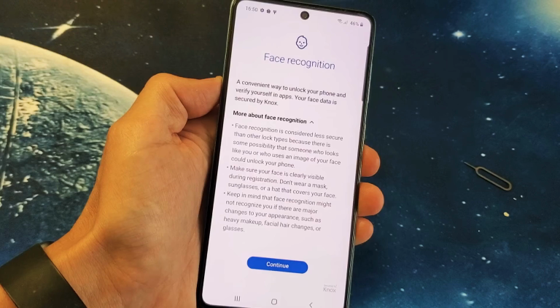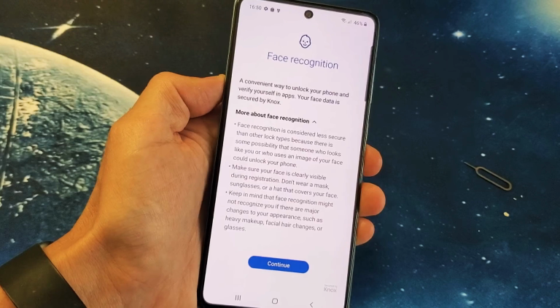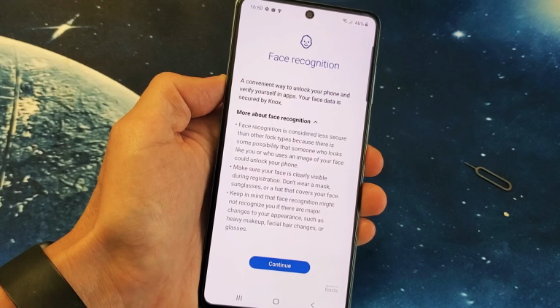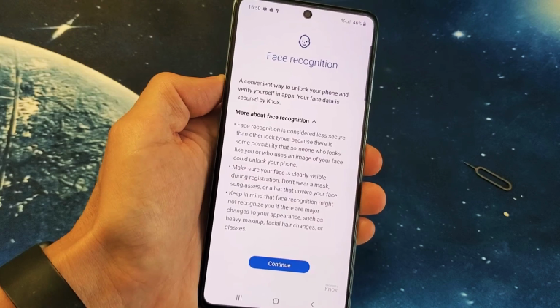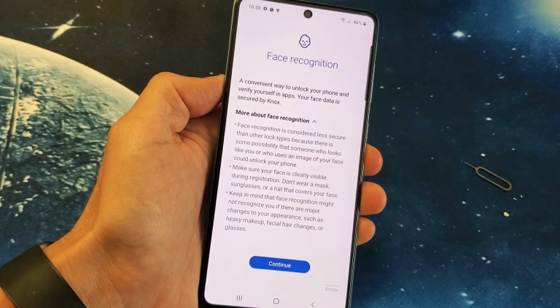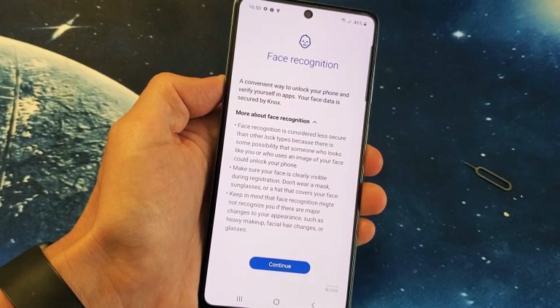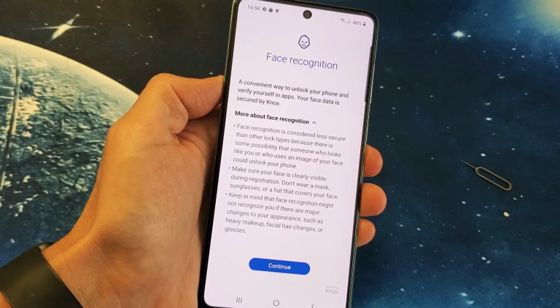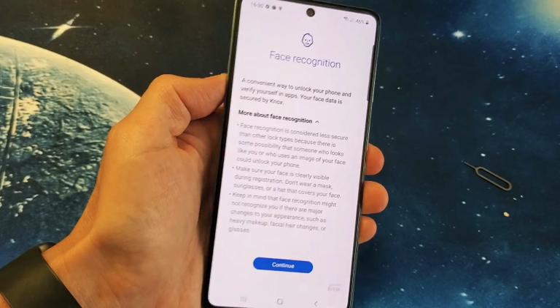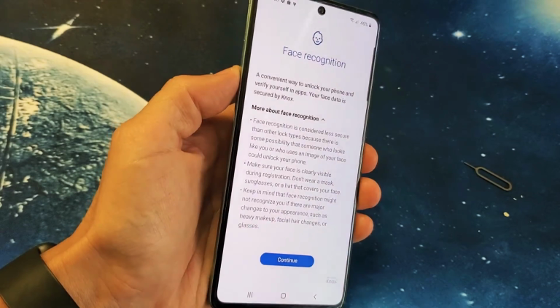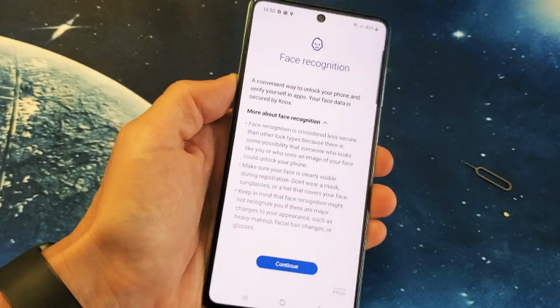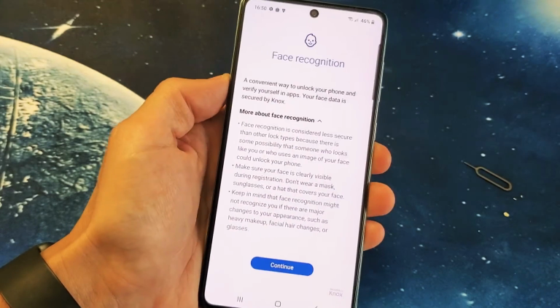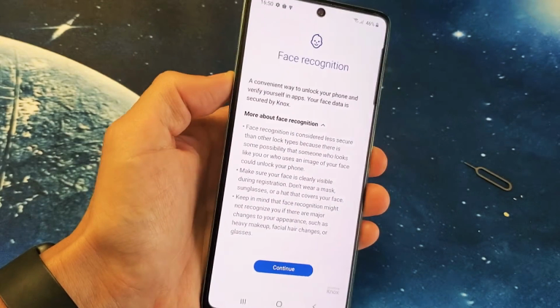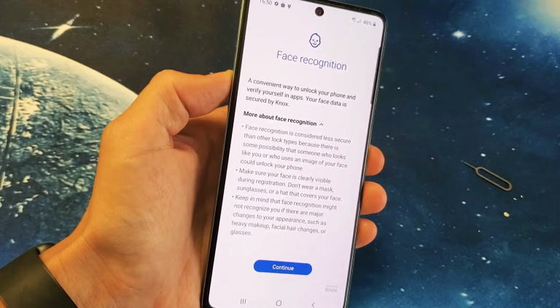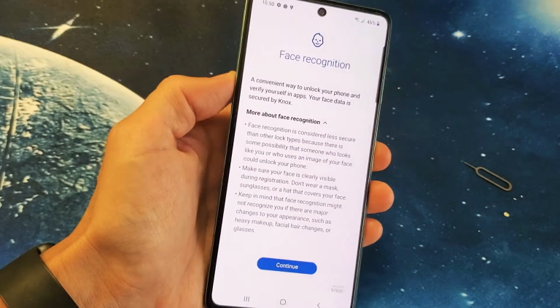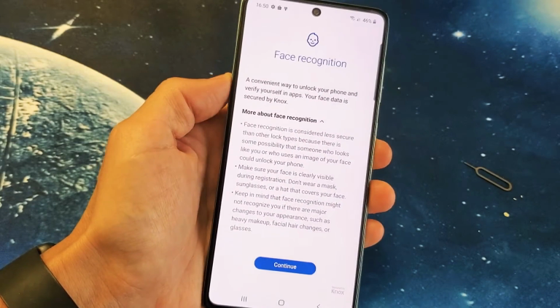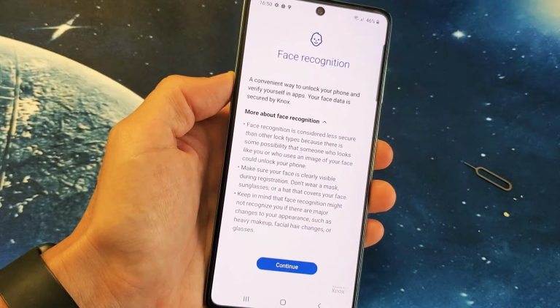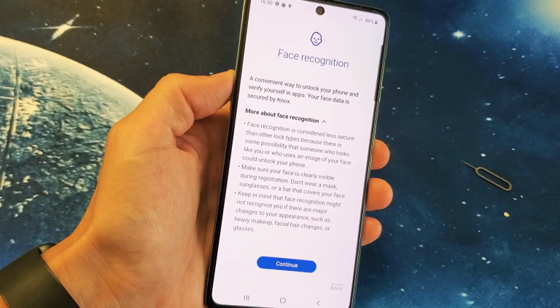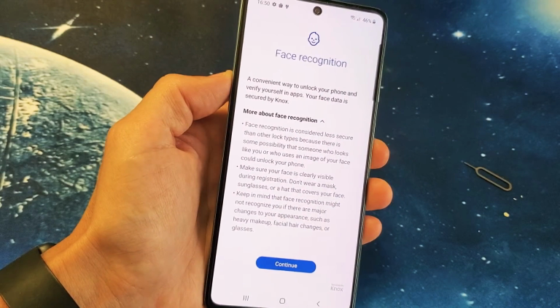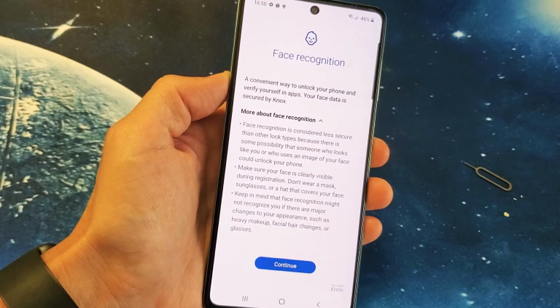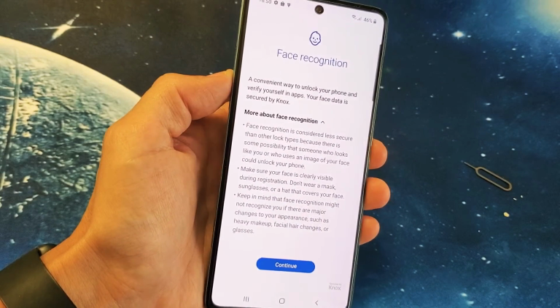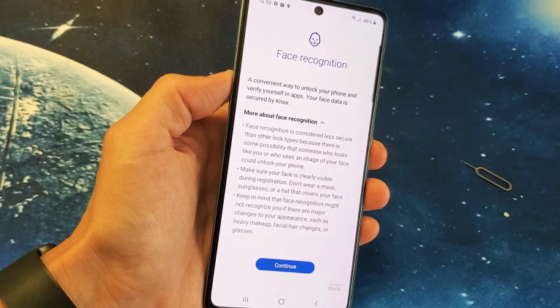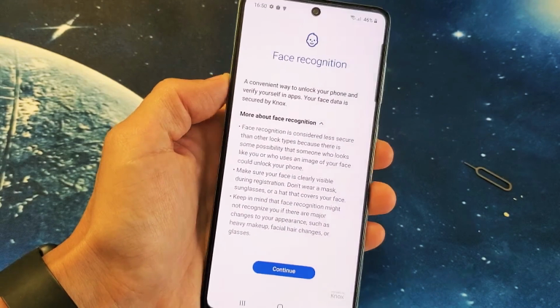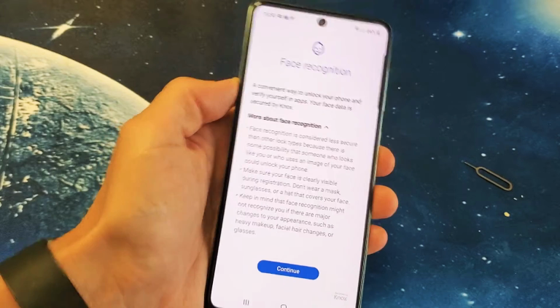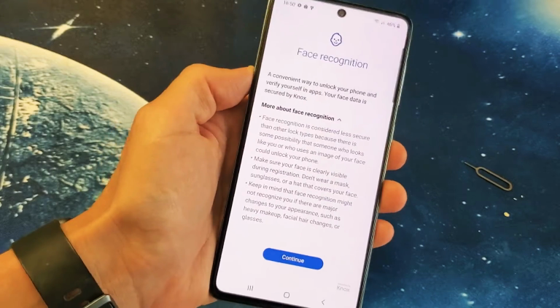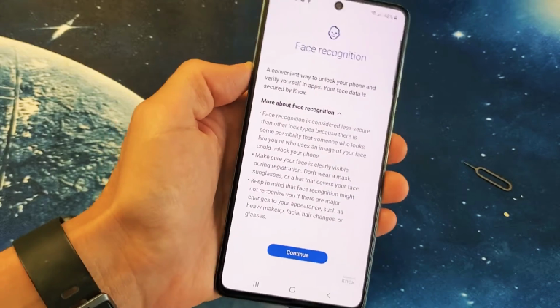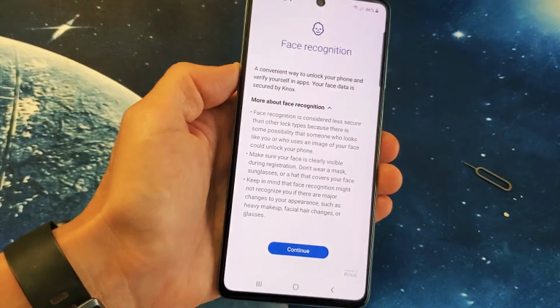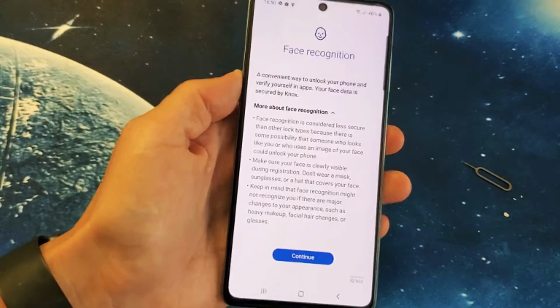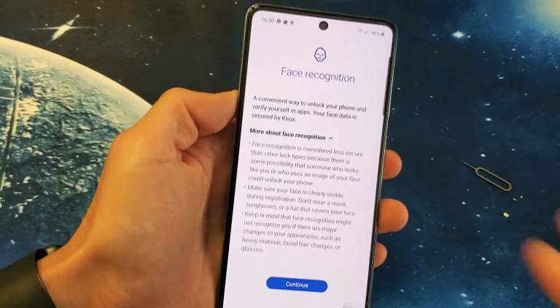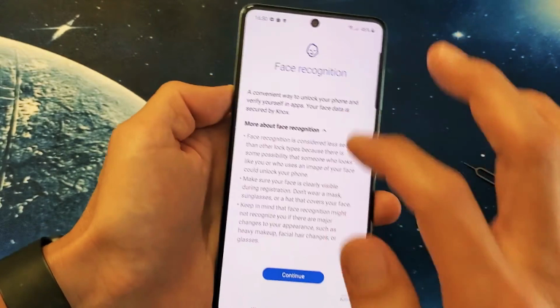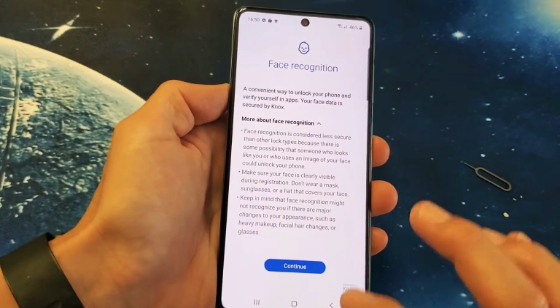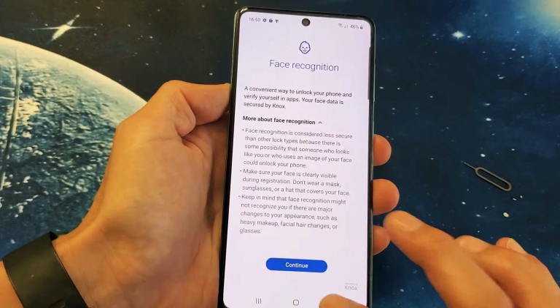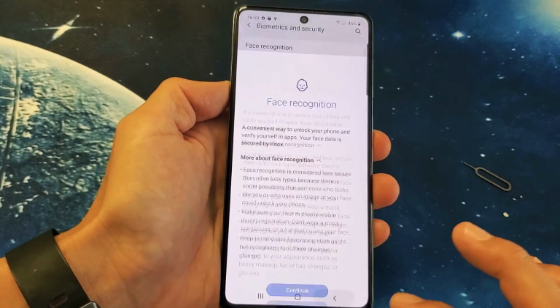I have a Samsung Galaxy A71 here. I'm going to show you how to set up the face ID recognition for your password. Very, very simple here.